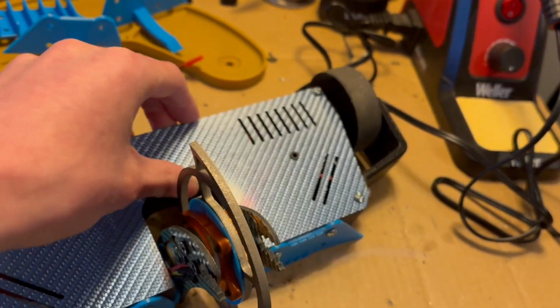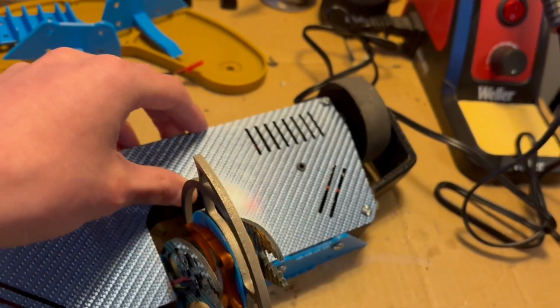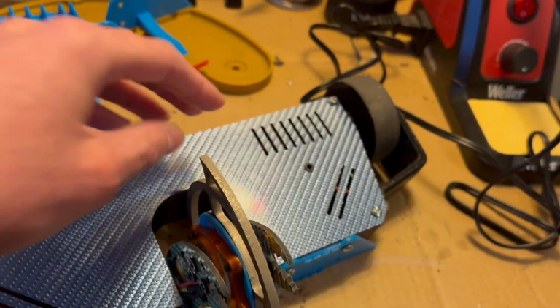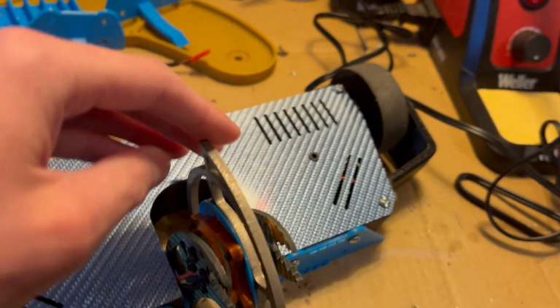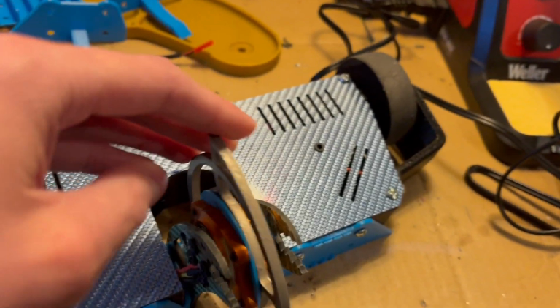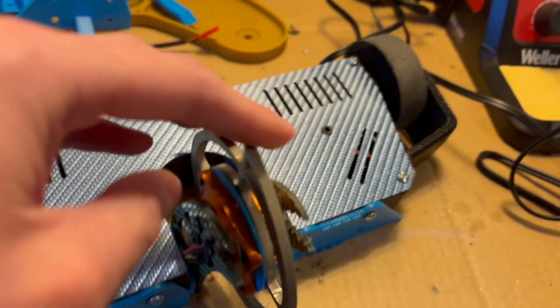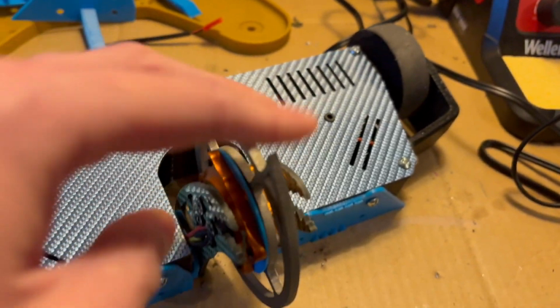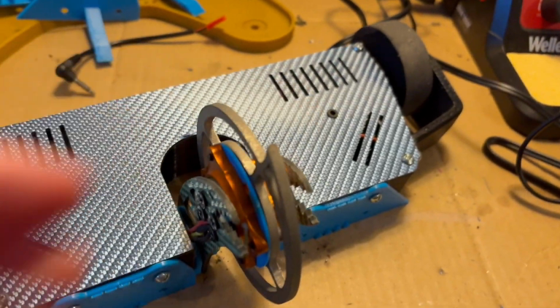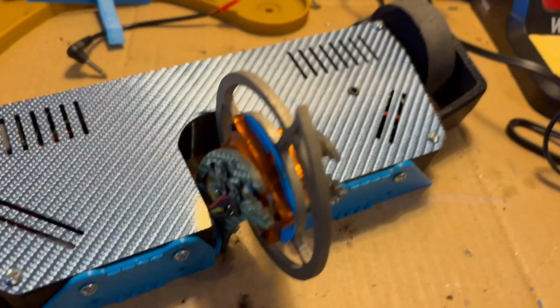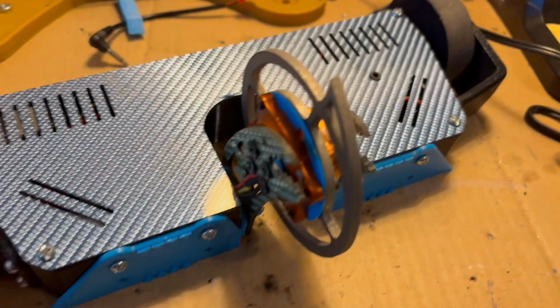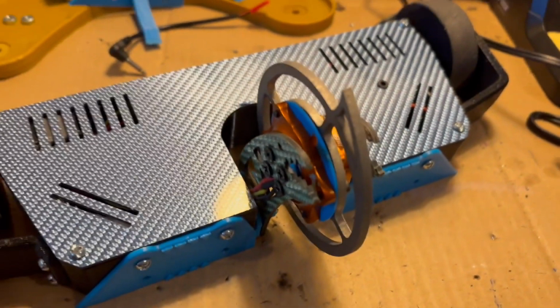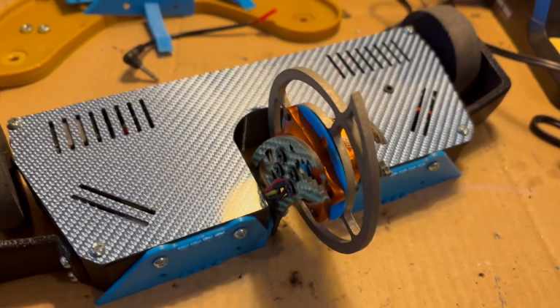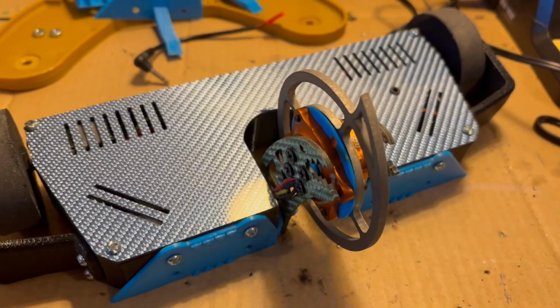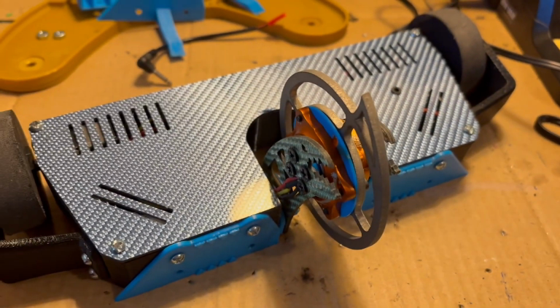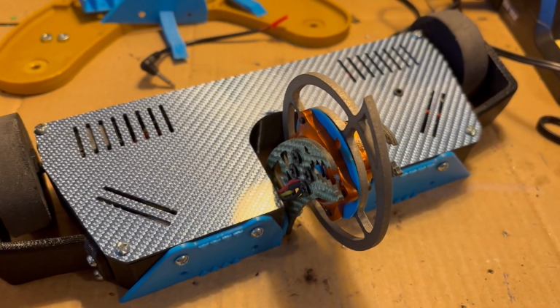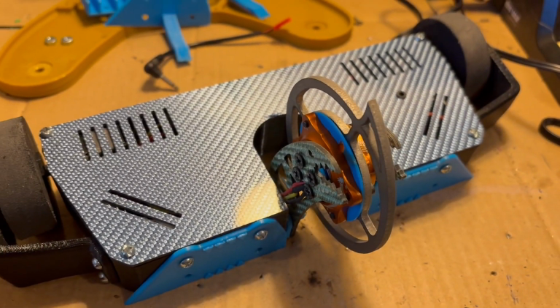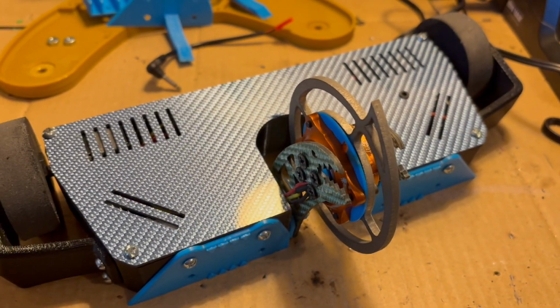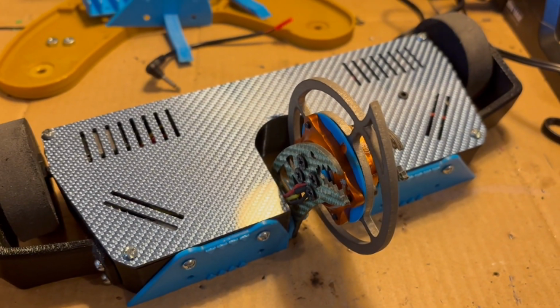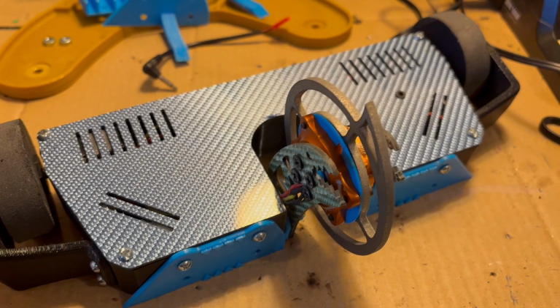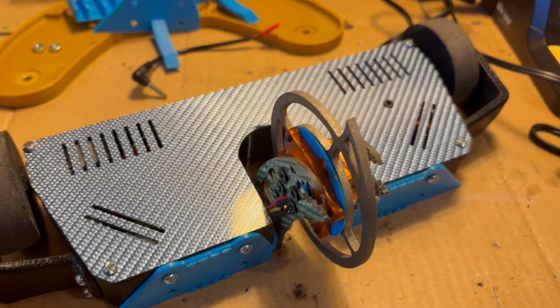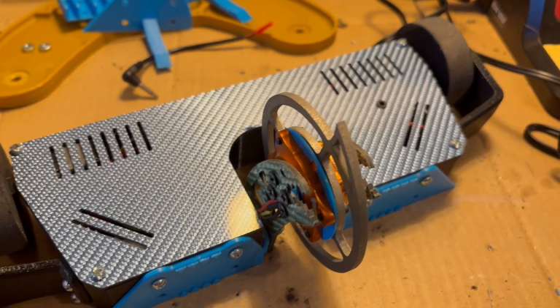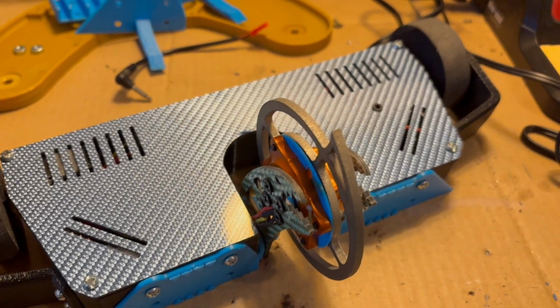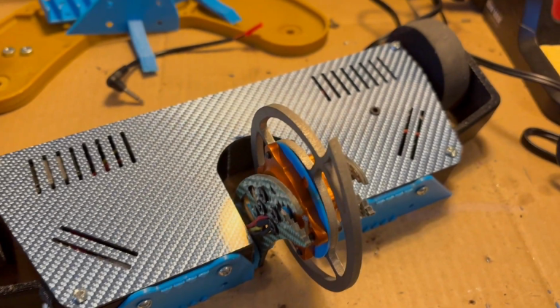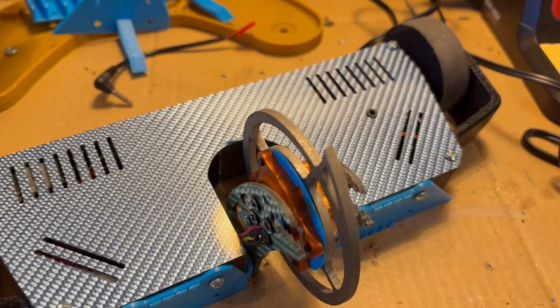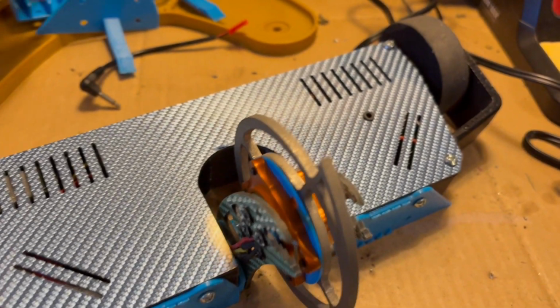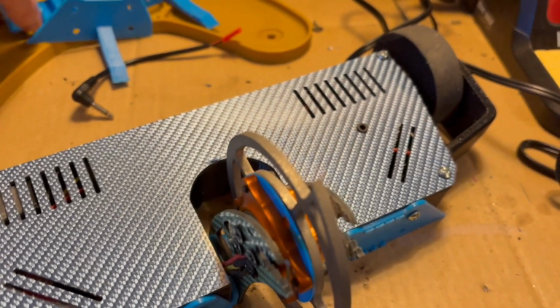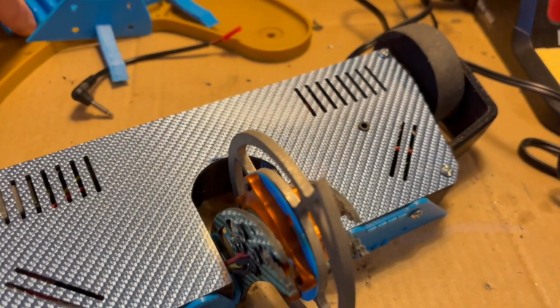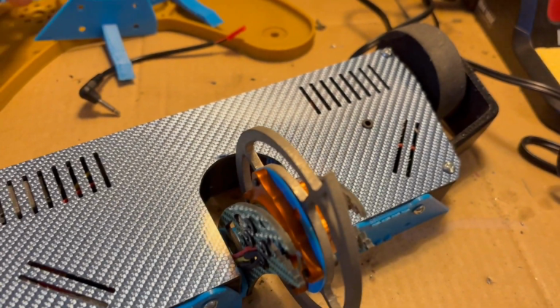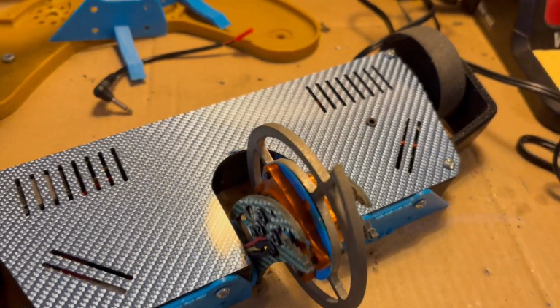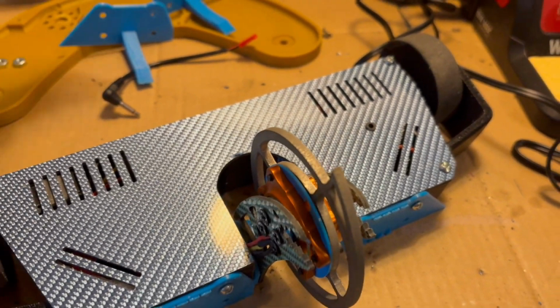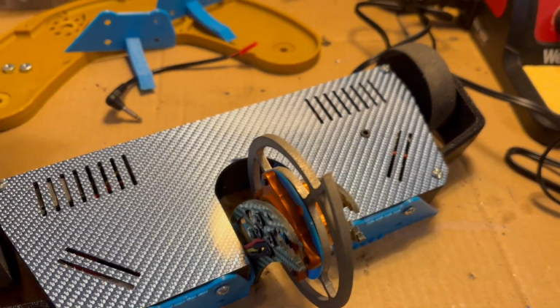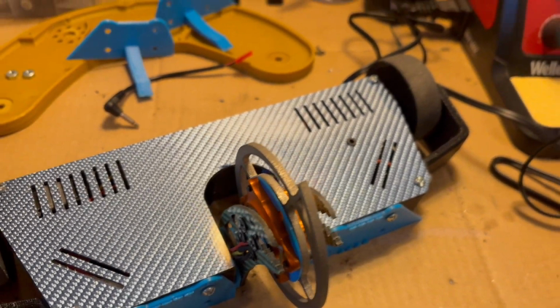I'm very happy with this new version of Moray. I also designed some new attachments for it.